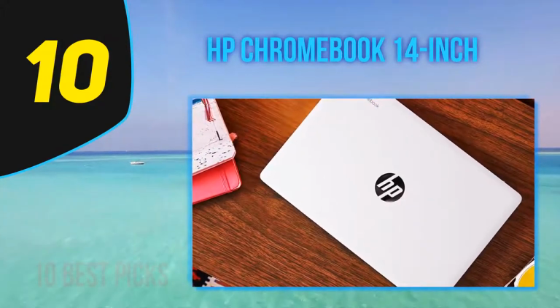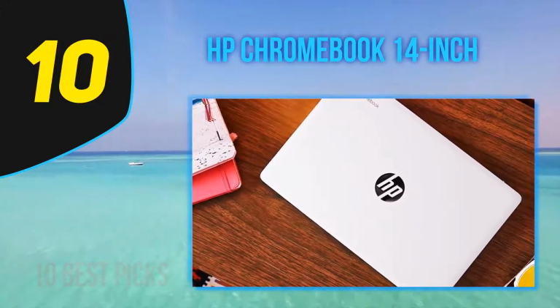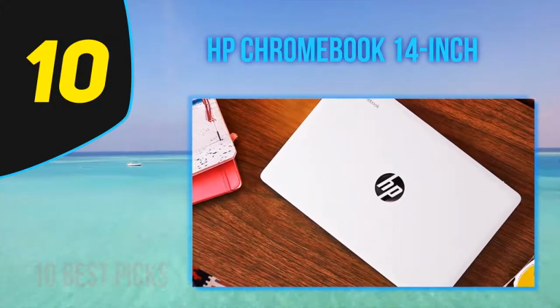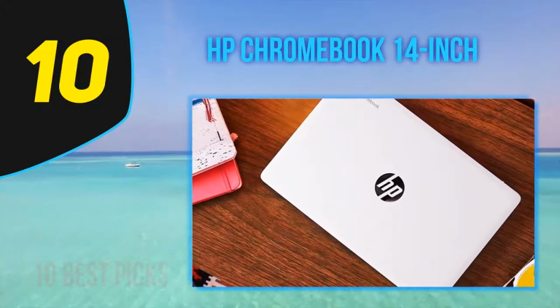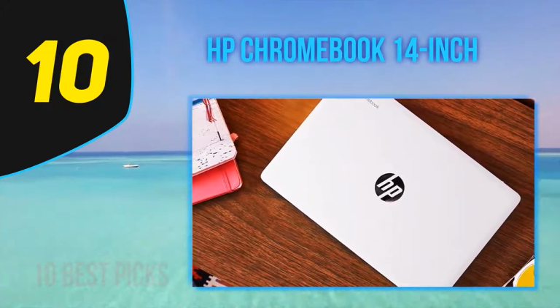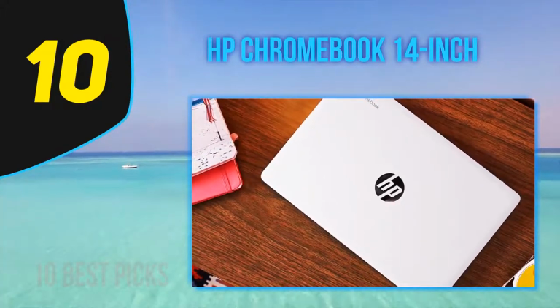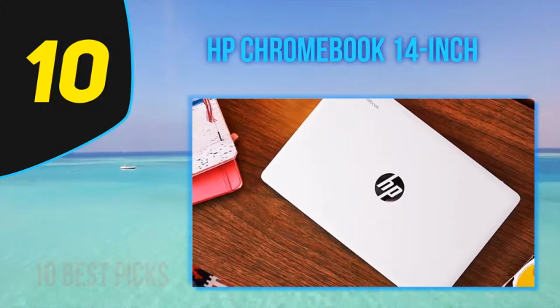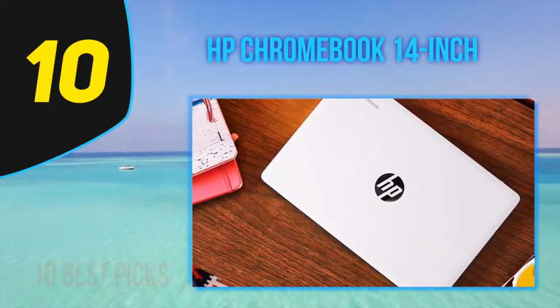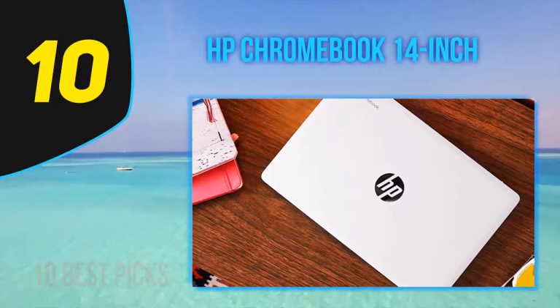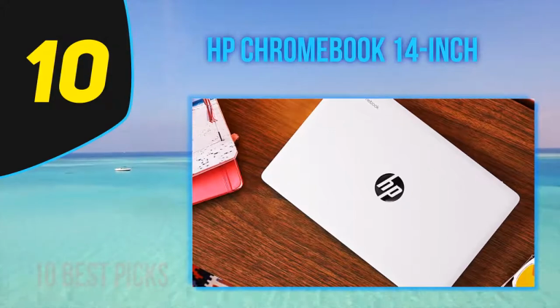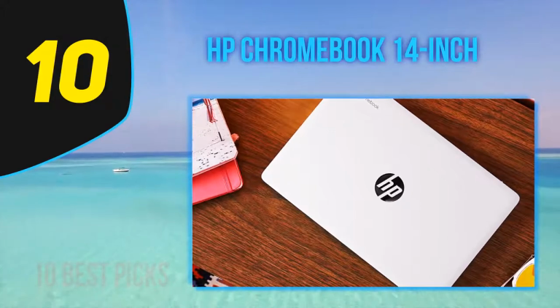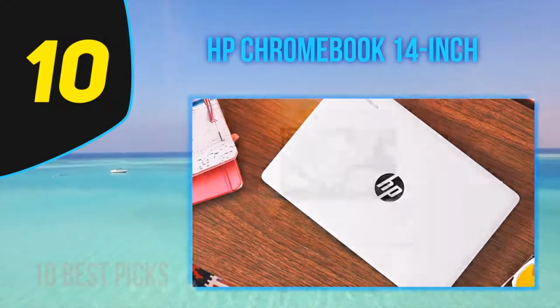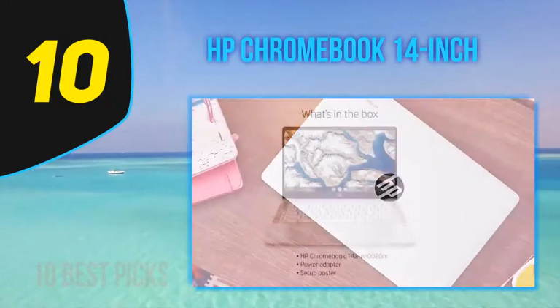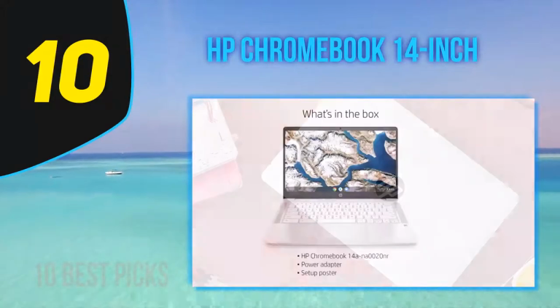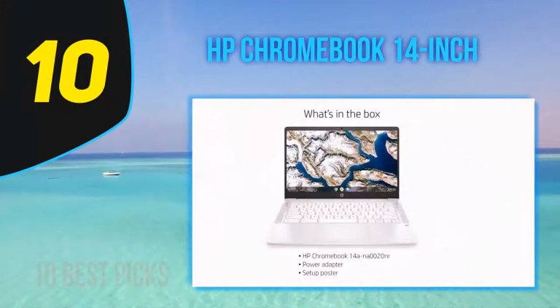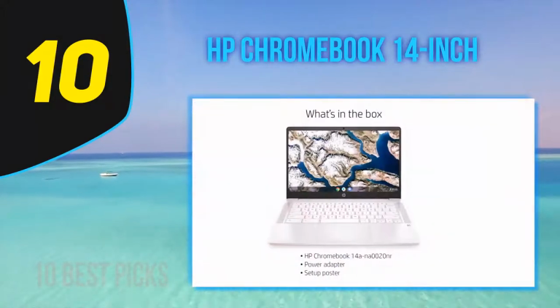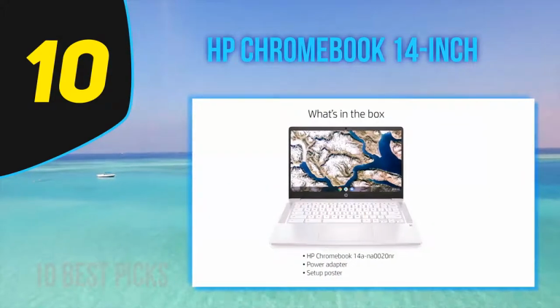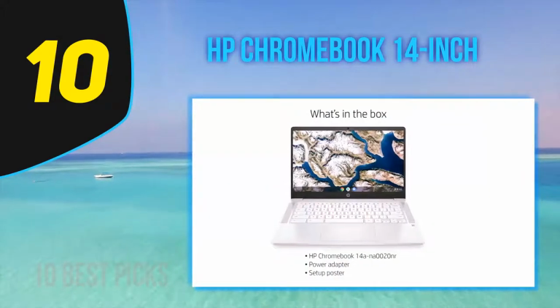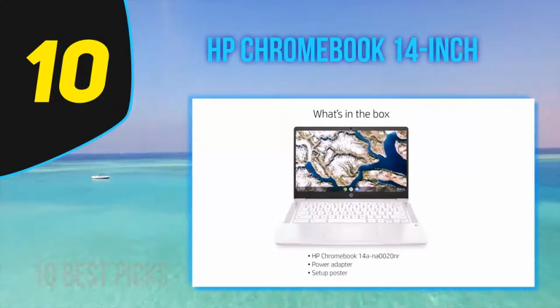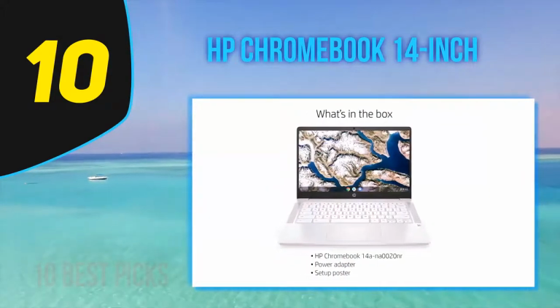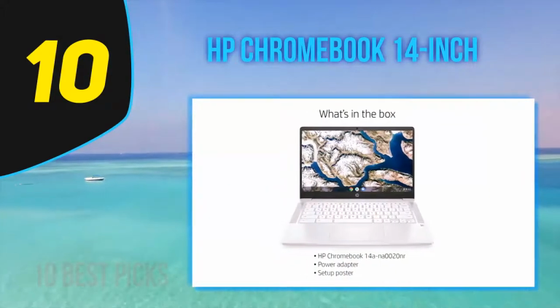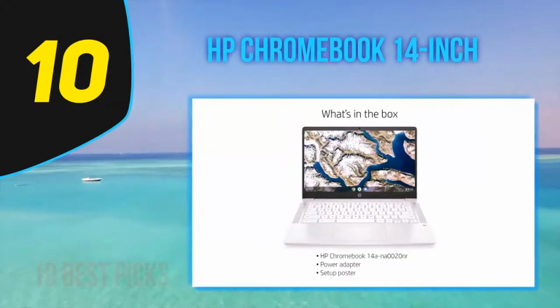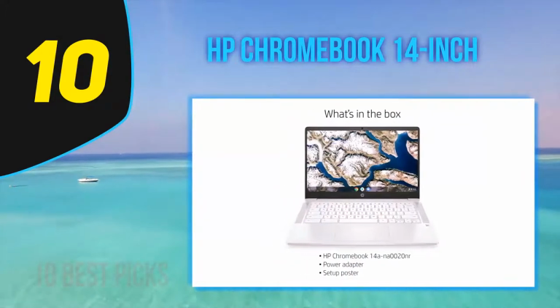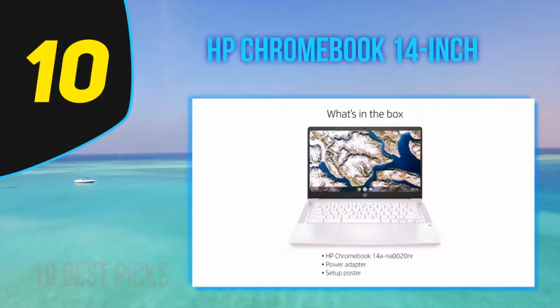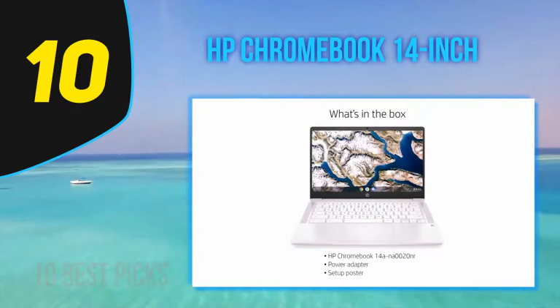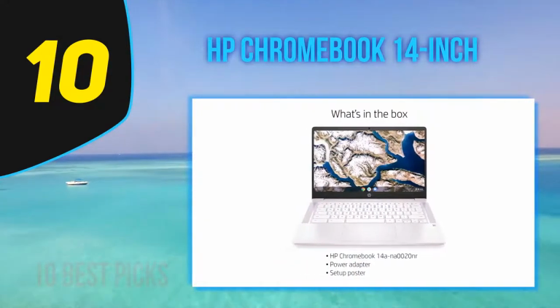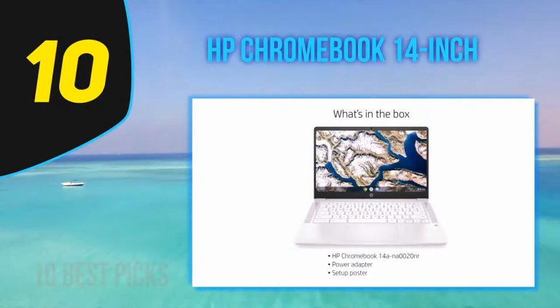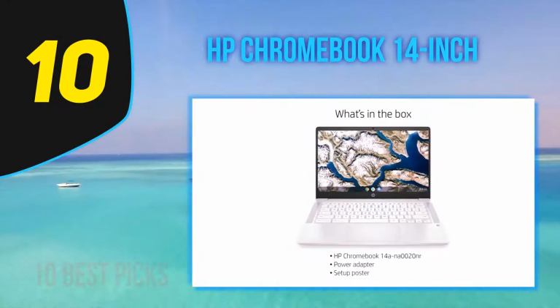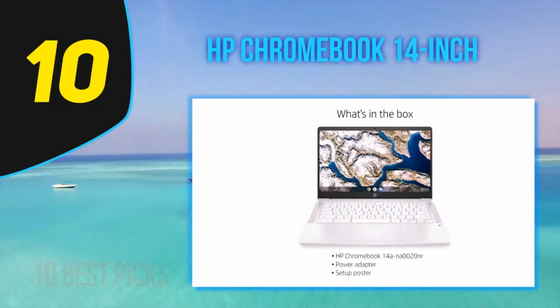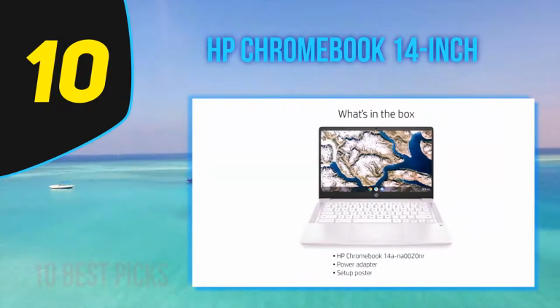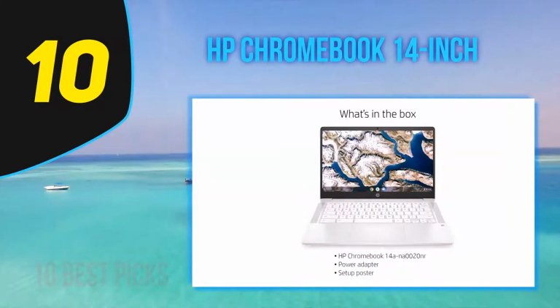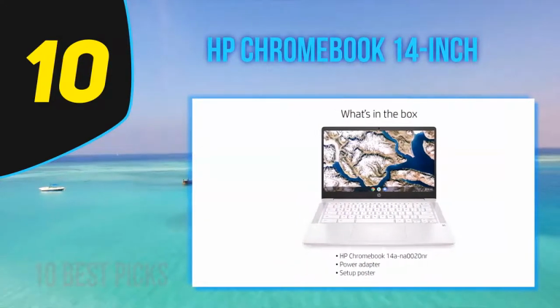Its gorgeous 14-inch display, quality trackpad, and fantastic keyboard round it up nicely.